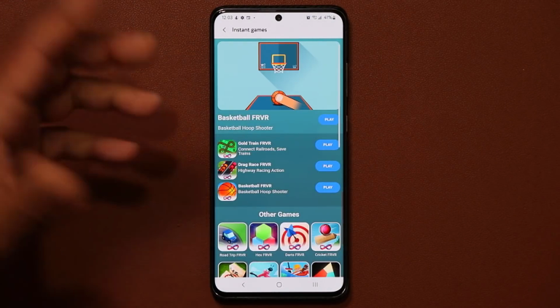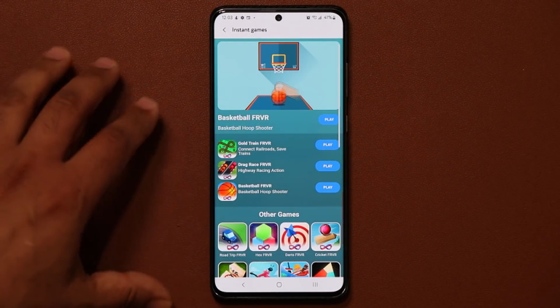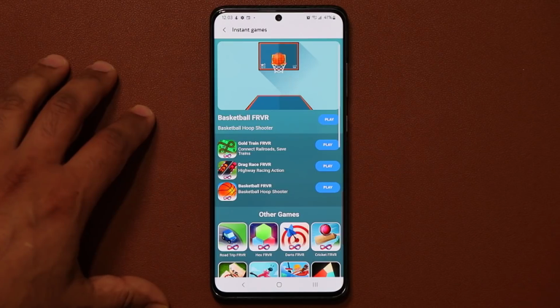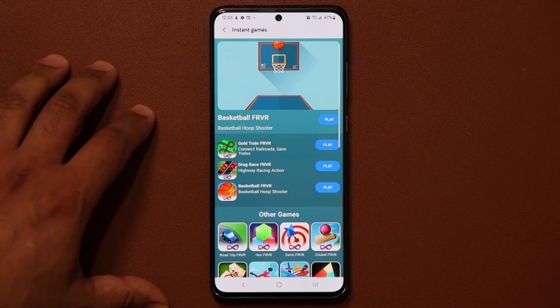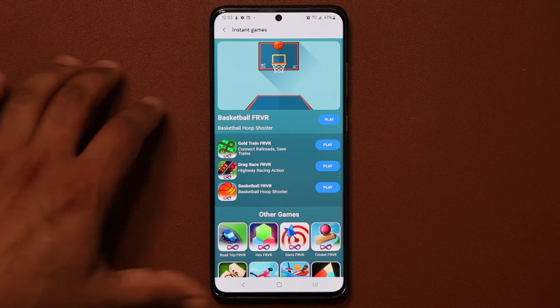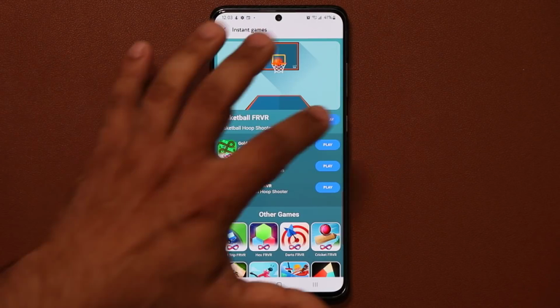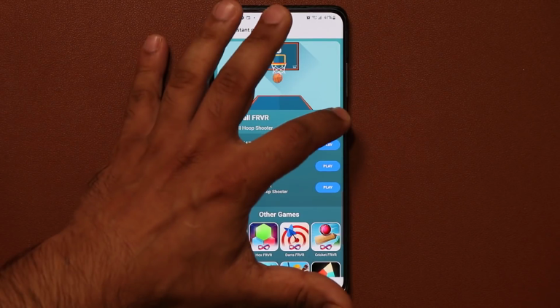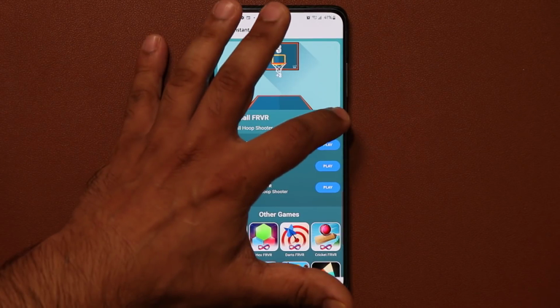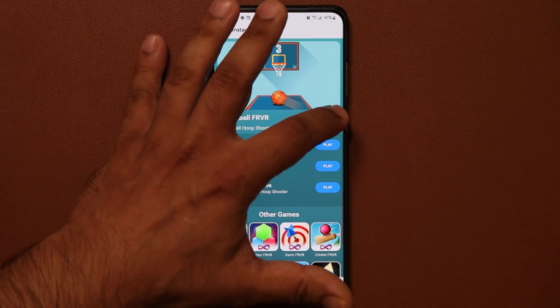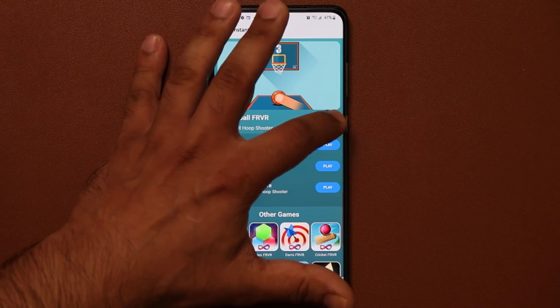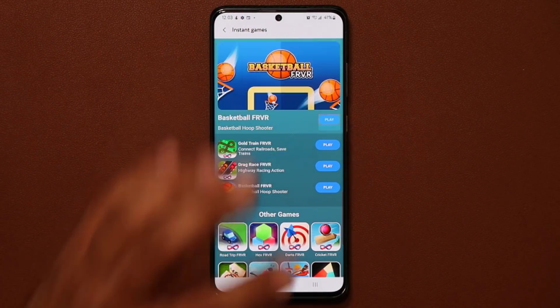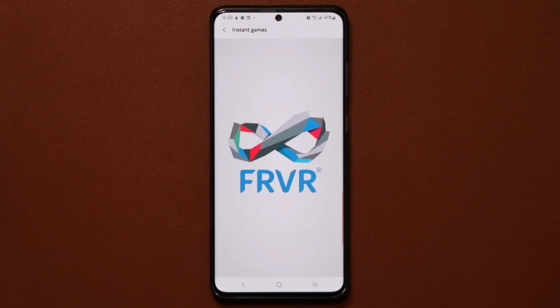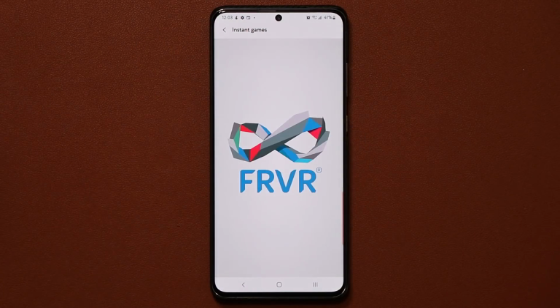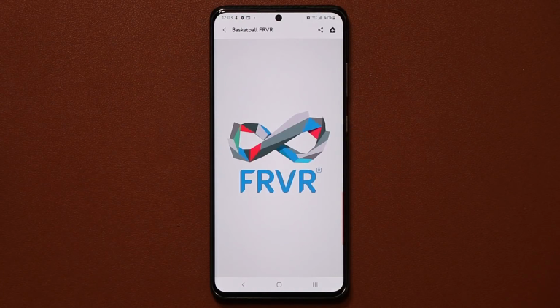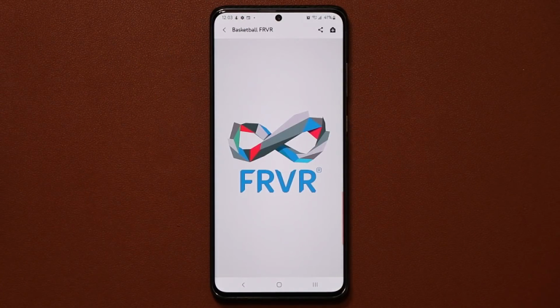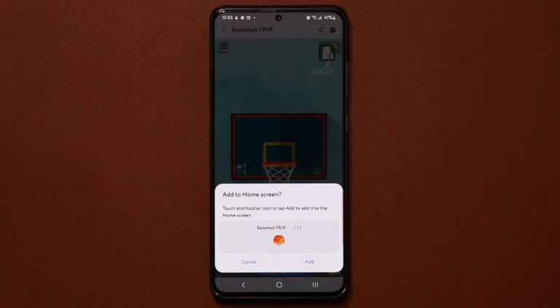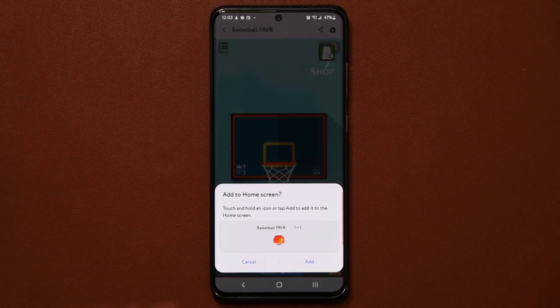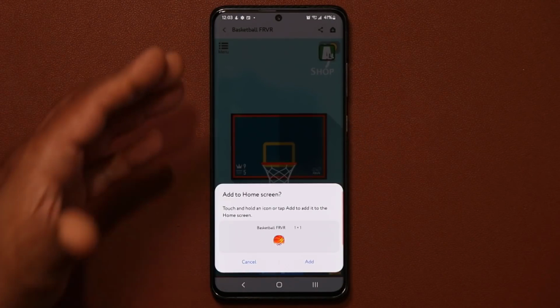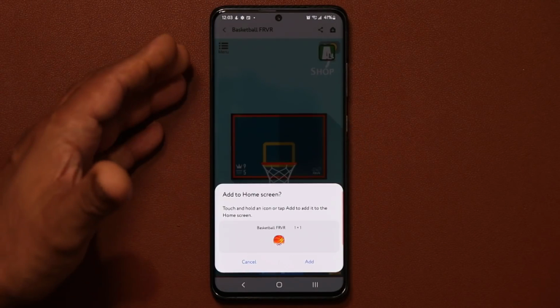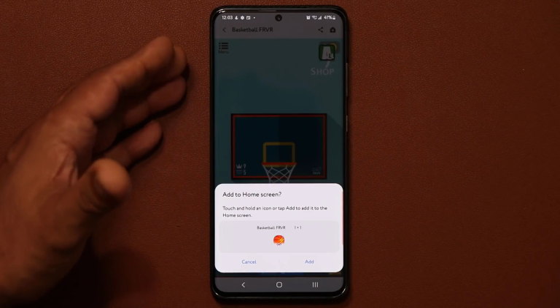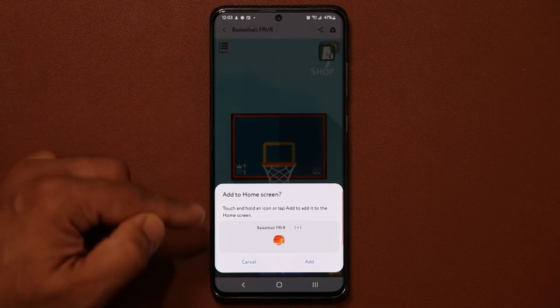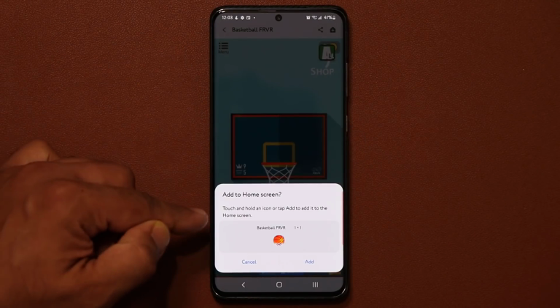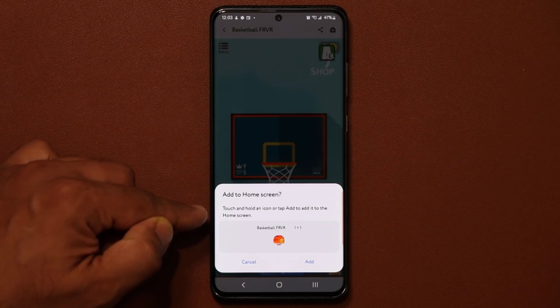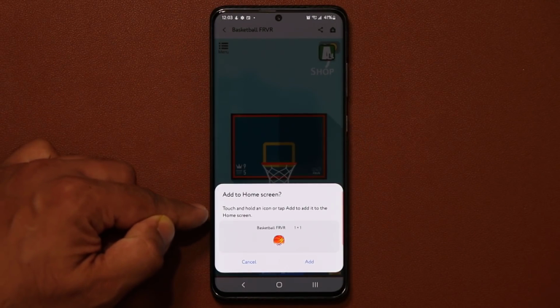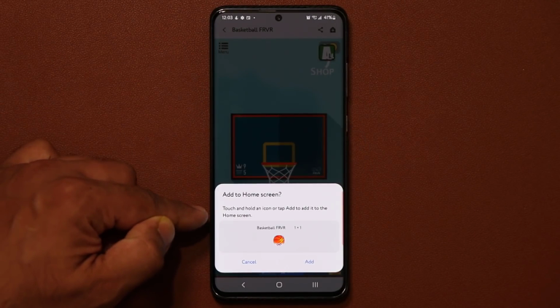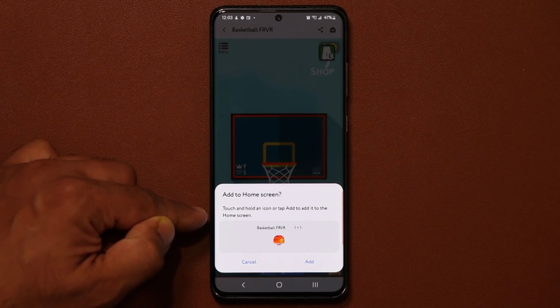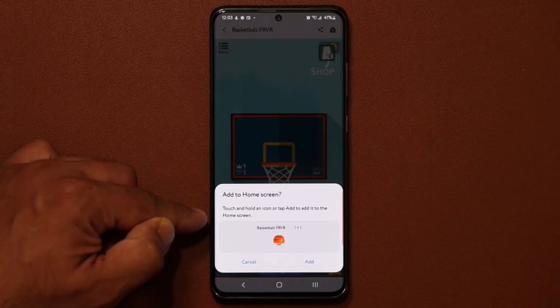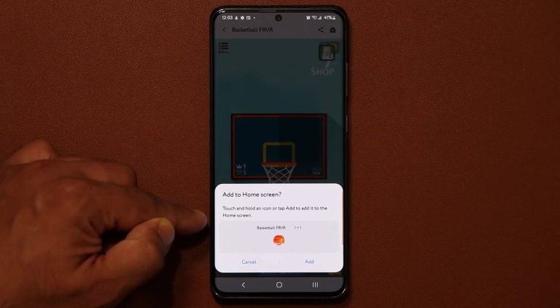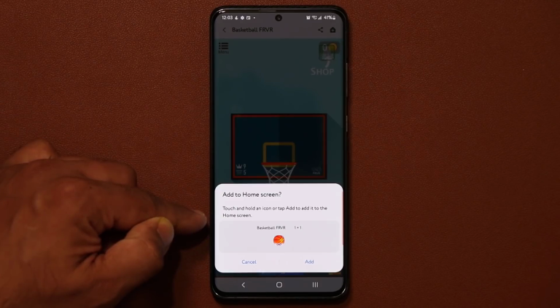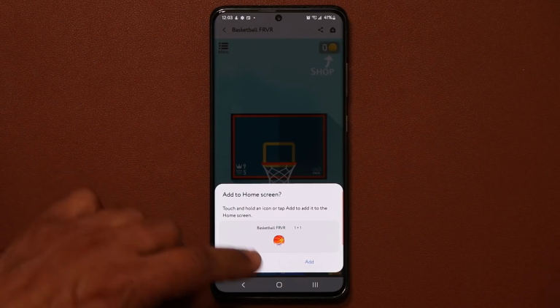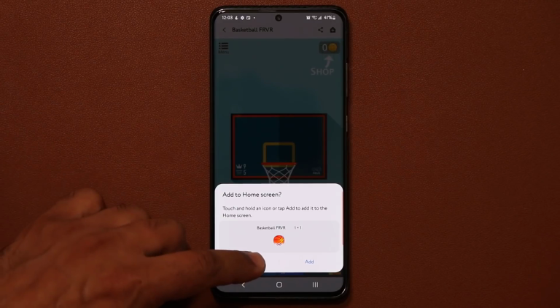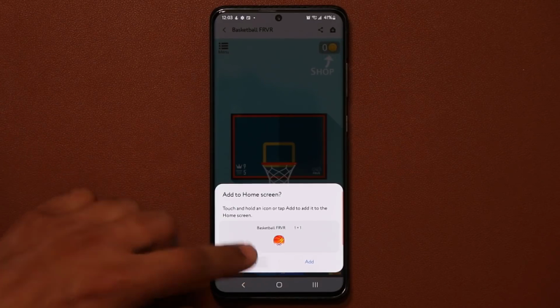Just to give you a quick example, I'm going to play this one right here. It launches right up and asks you if you want to add a shortcut to the home screen. Once you're done, you can start playing.